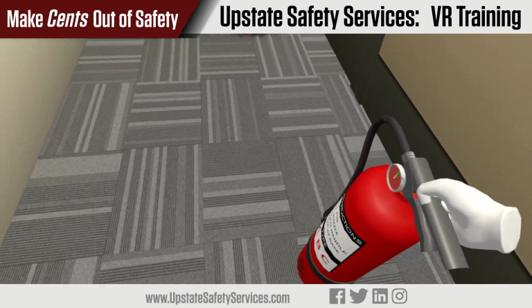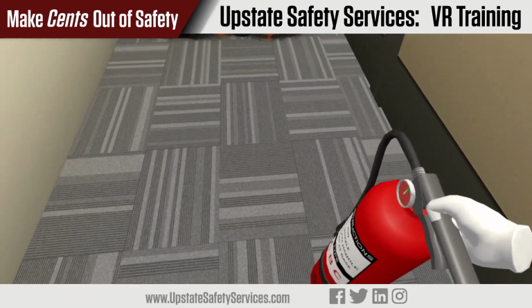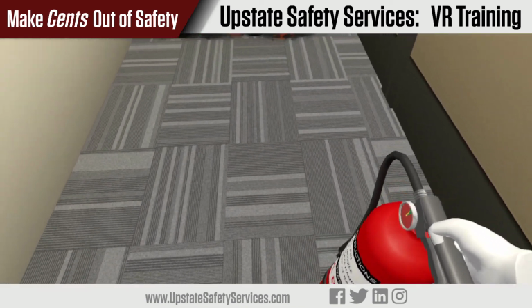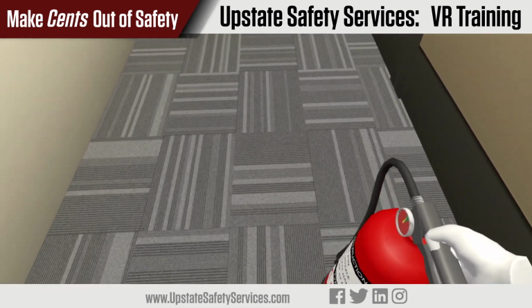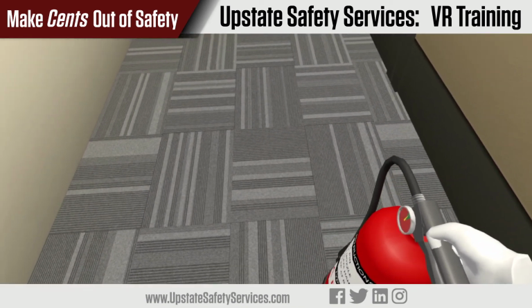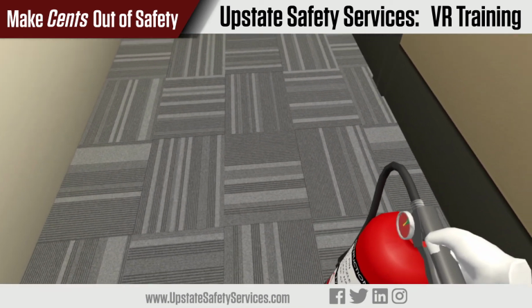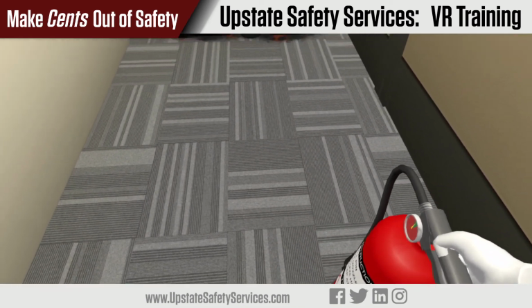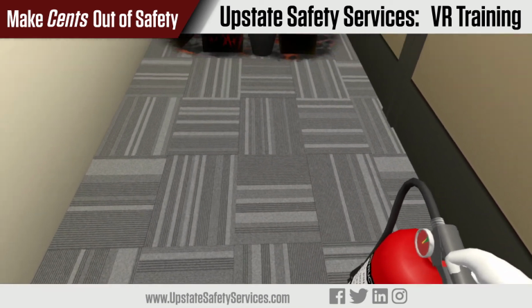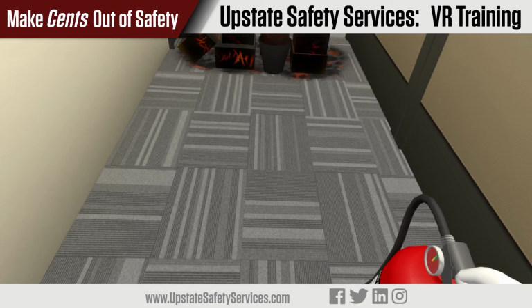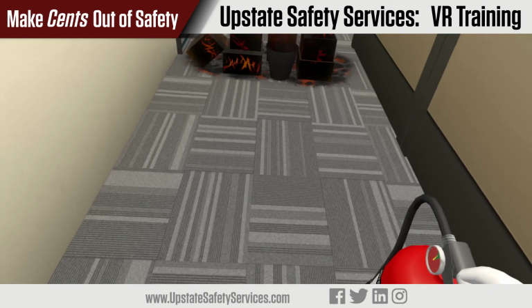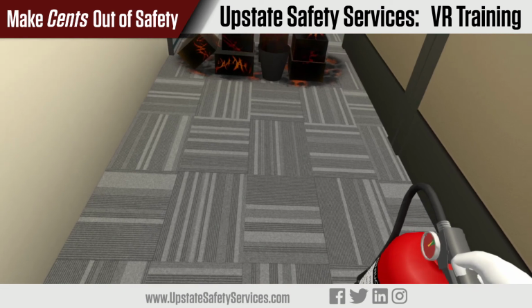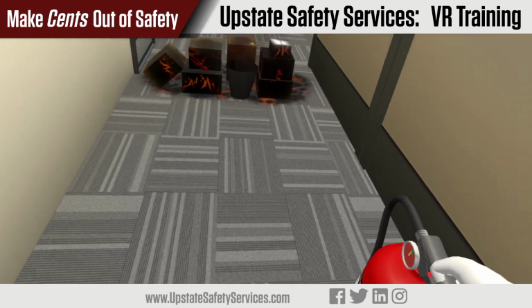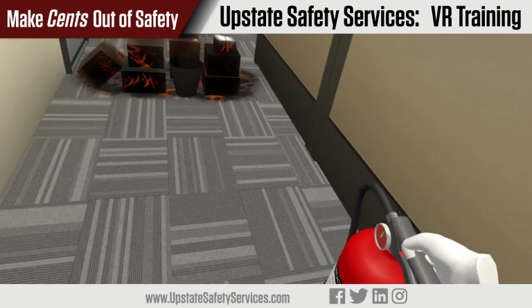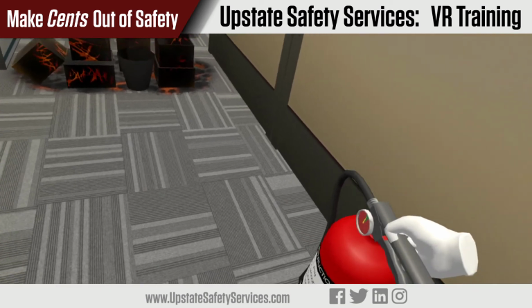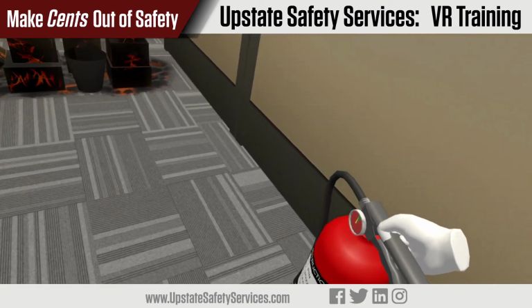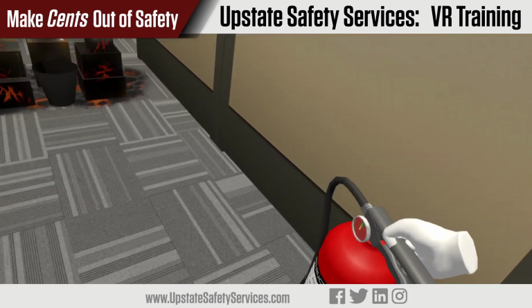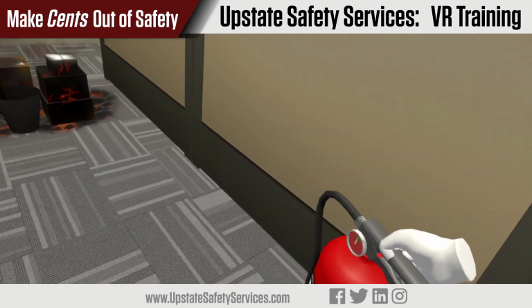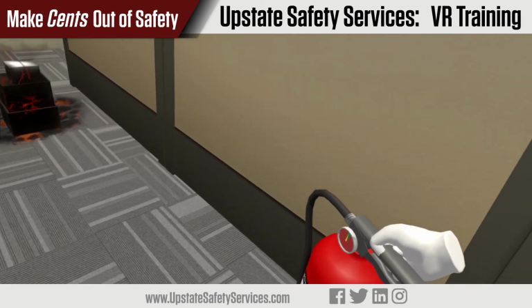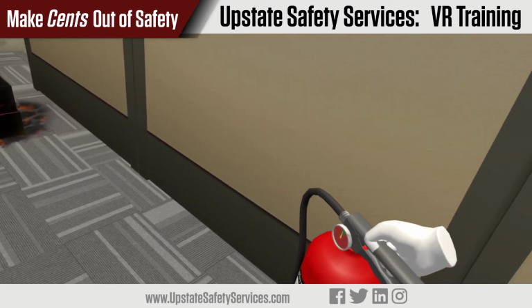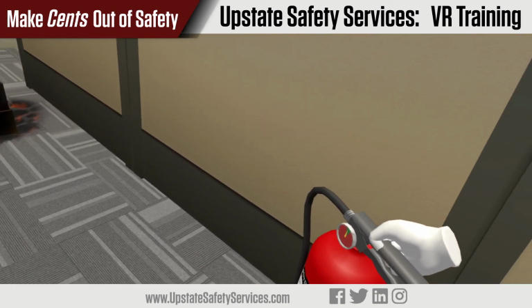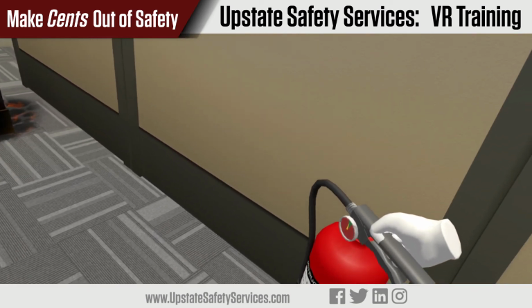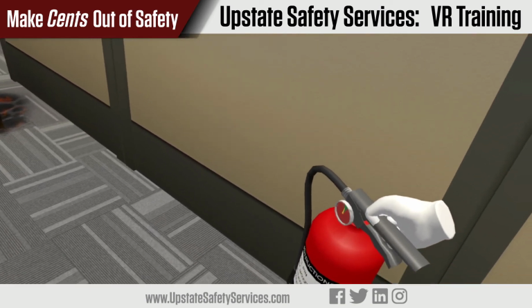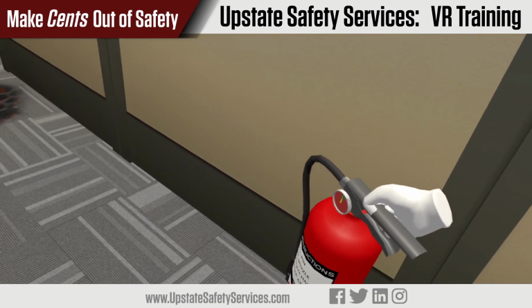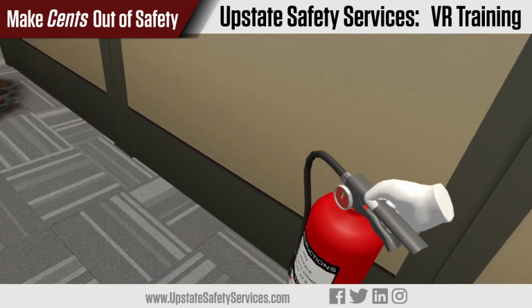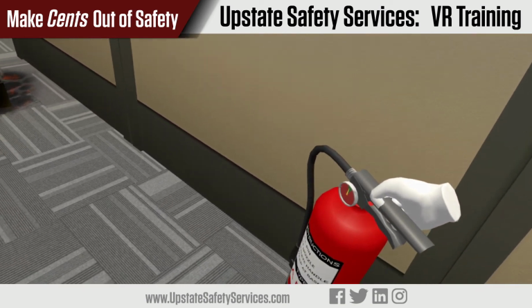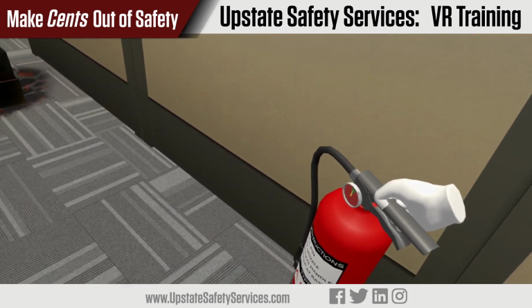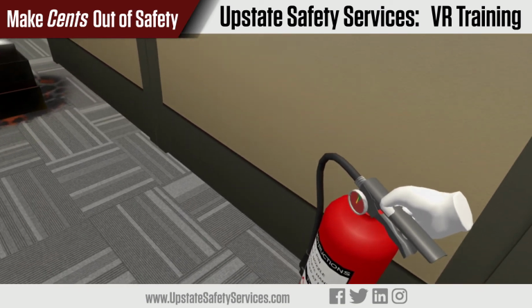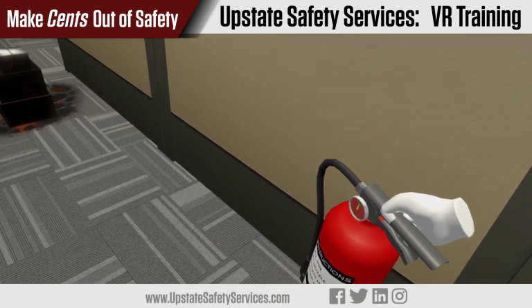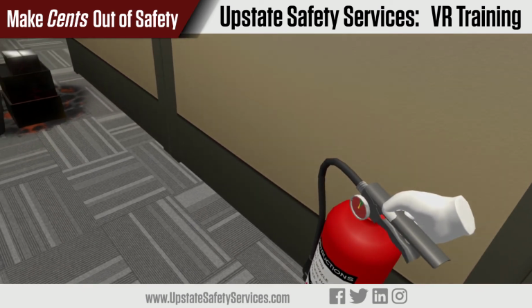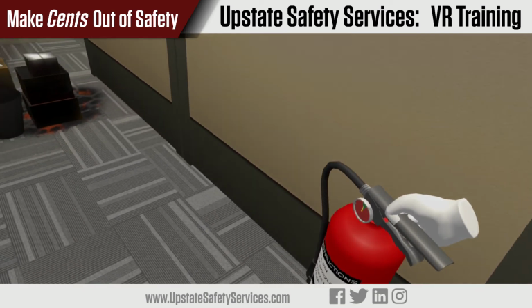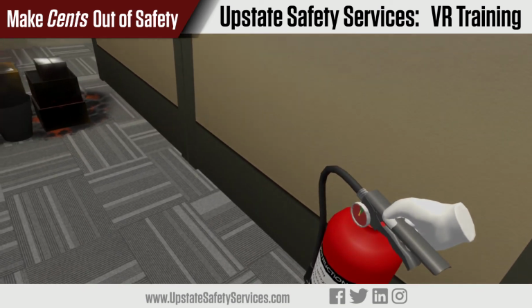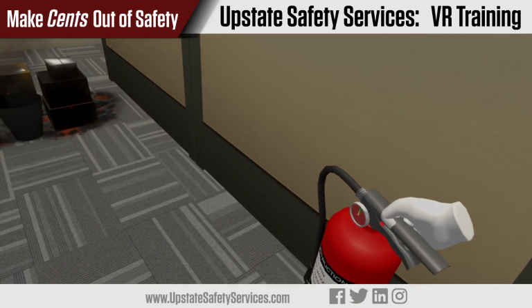This concludes the basic fire extinguisher training. Thanks for using Upstate Safety Services as your training partner.